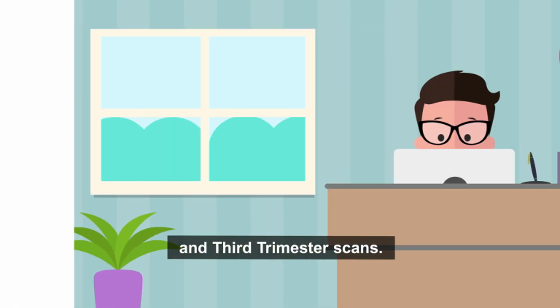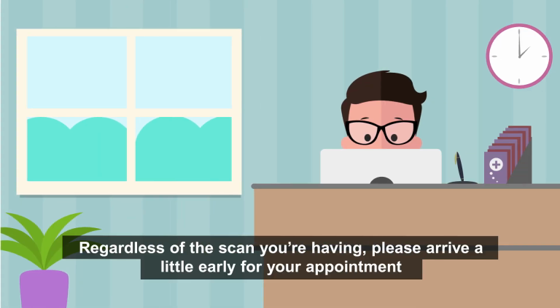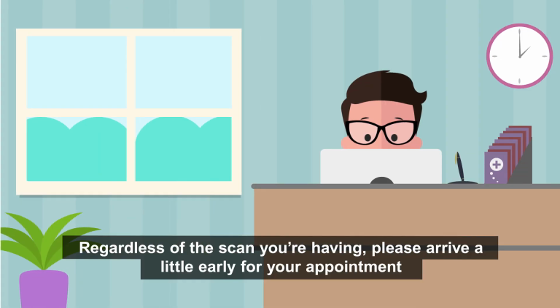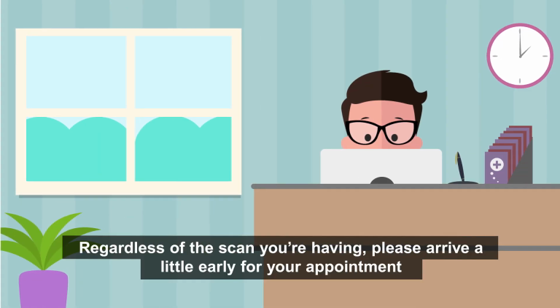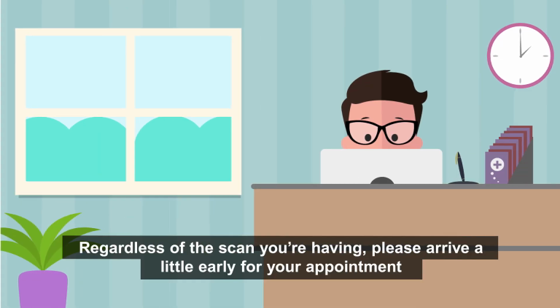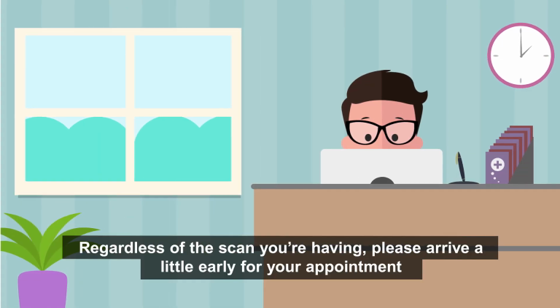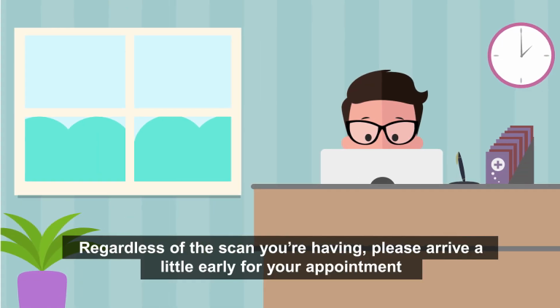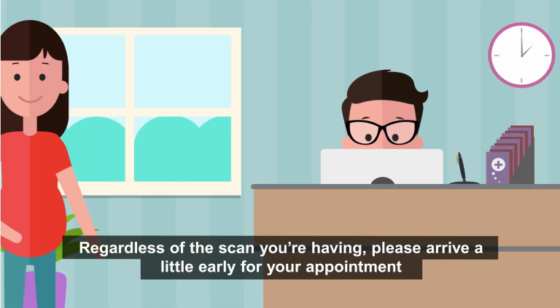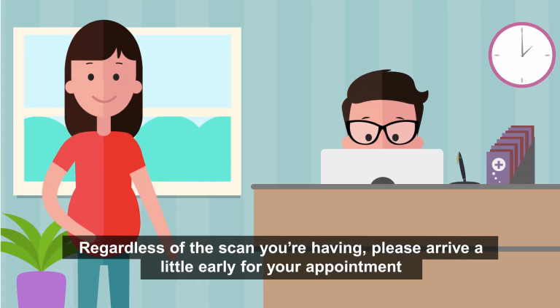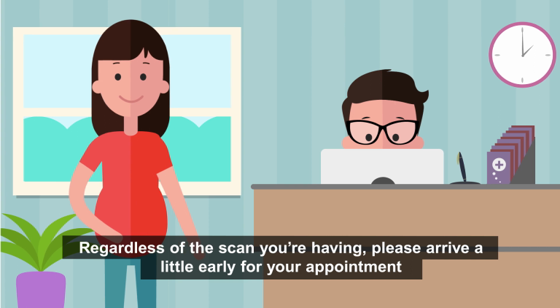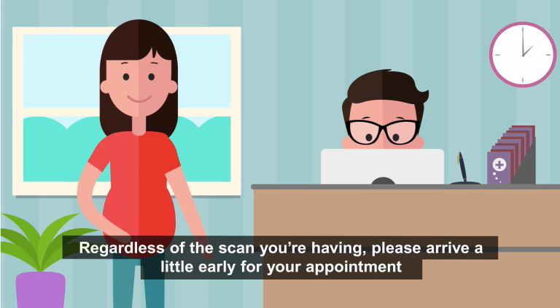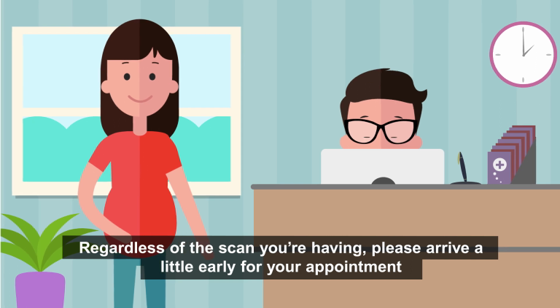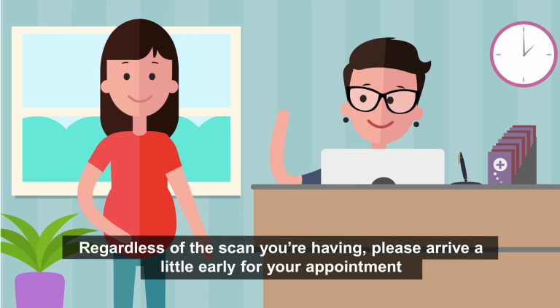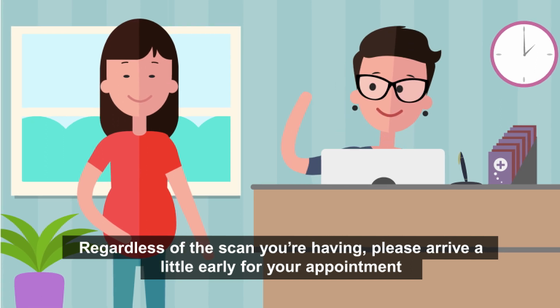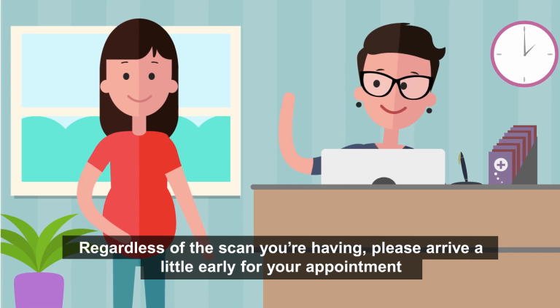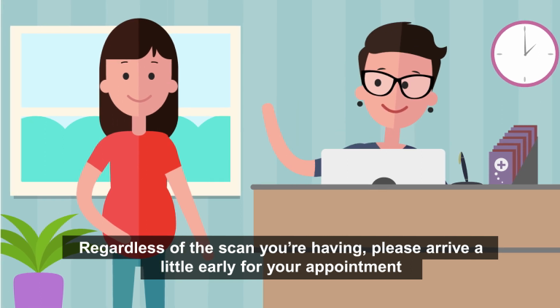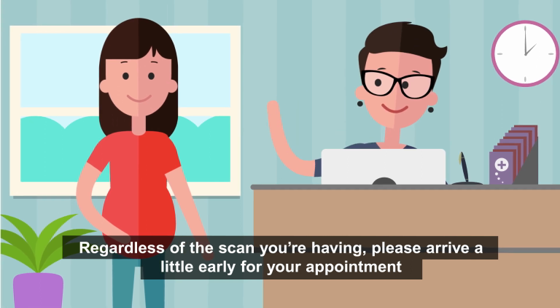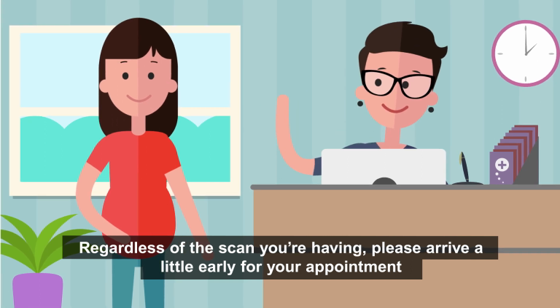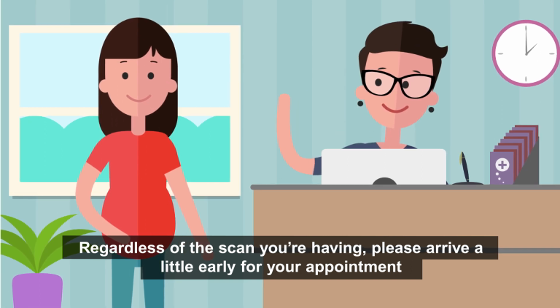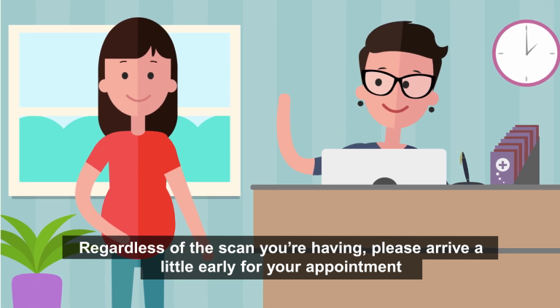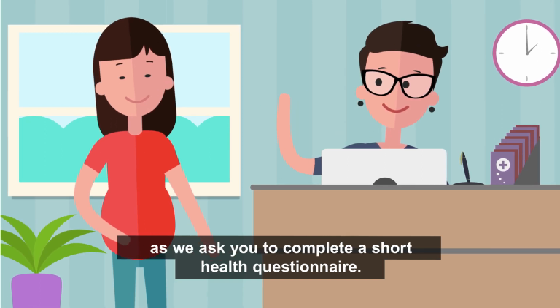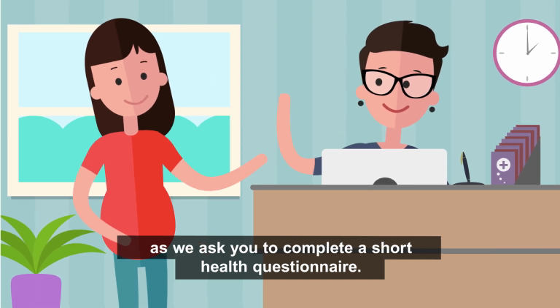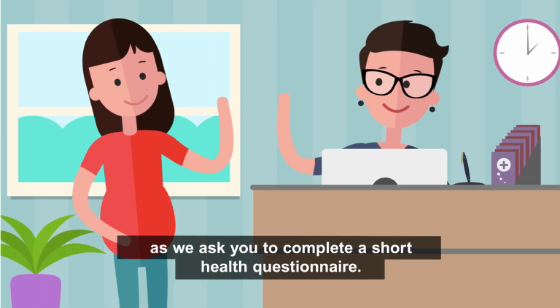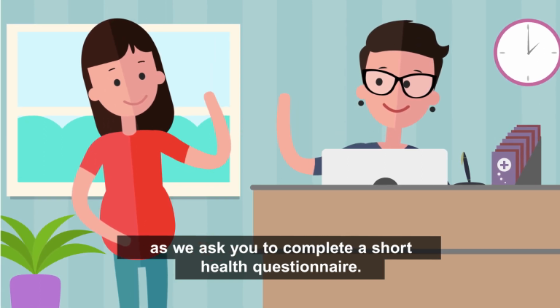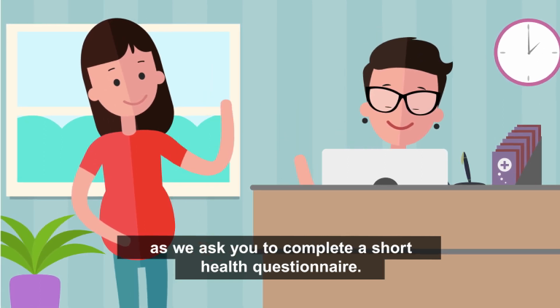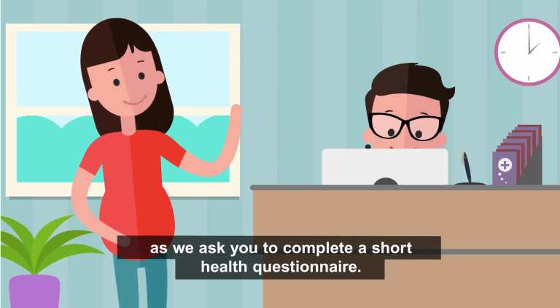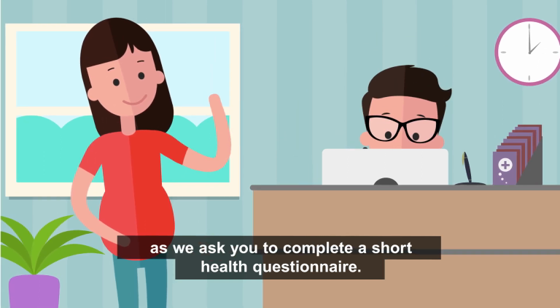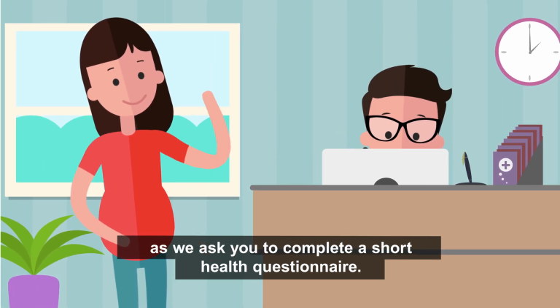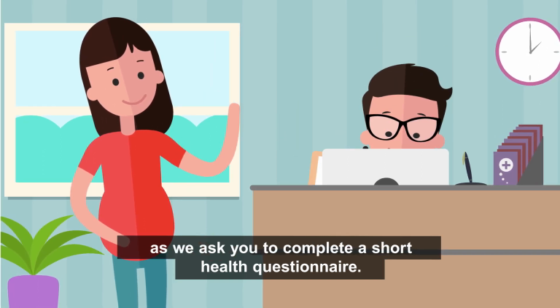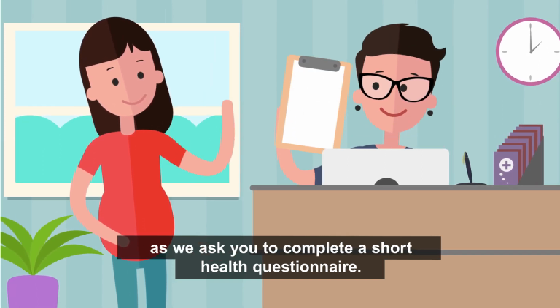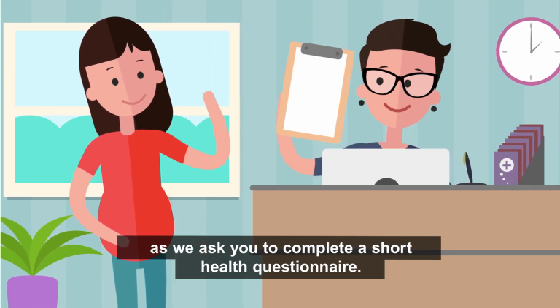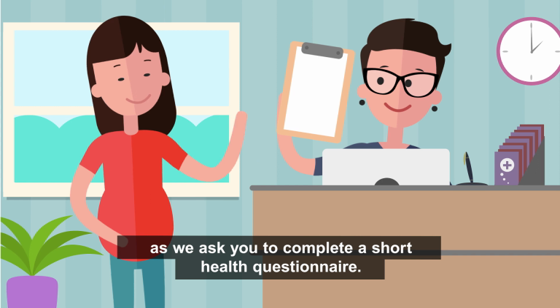Regardless of the scan you're having, please arrive a little early for your appointment as we ask you to complete a short health questionnaire.